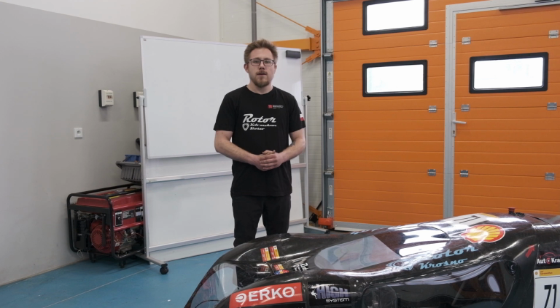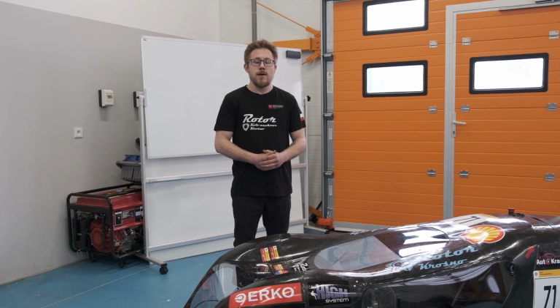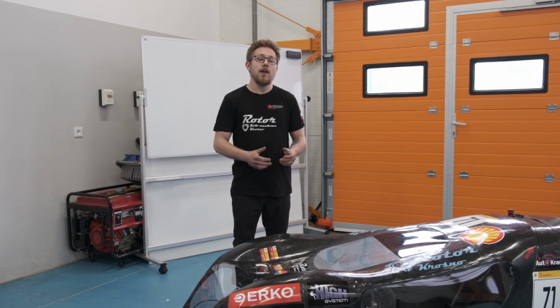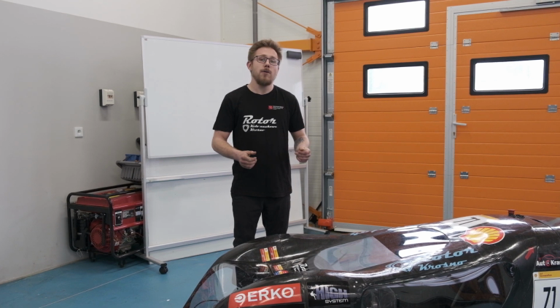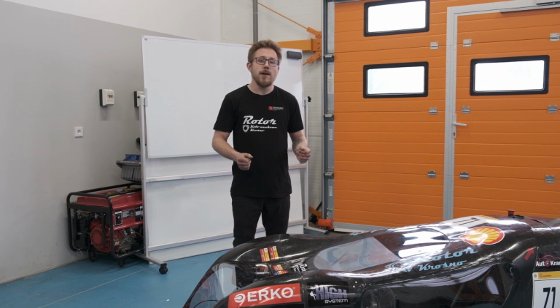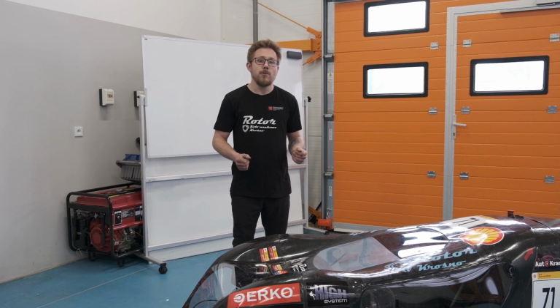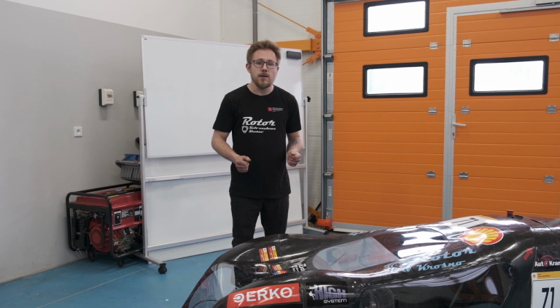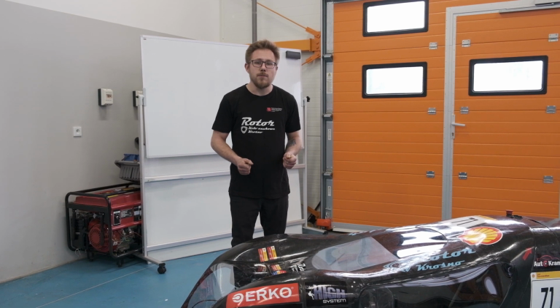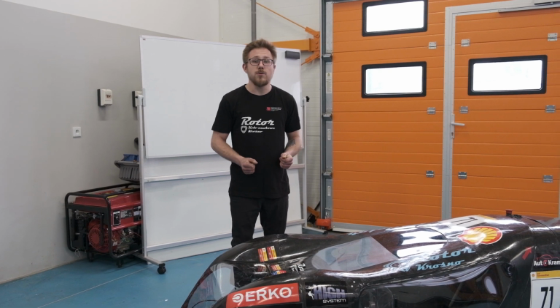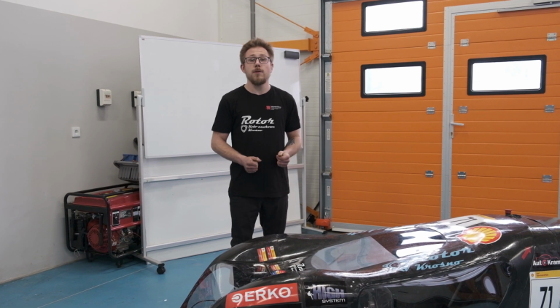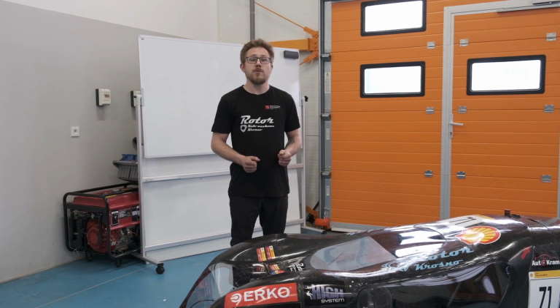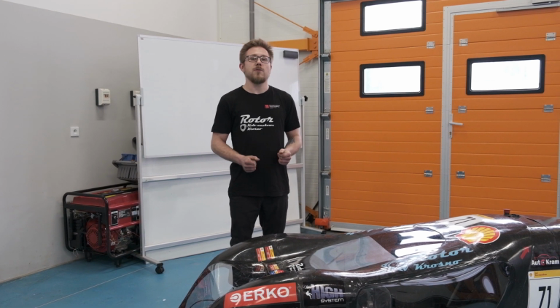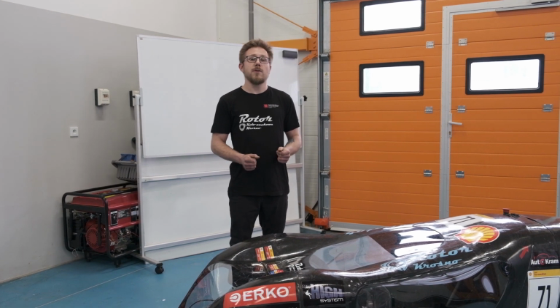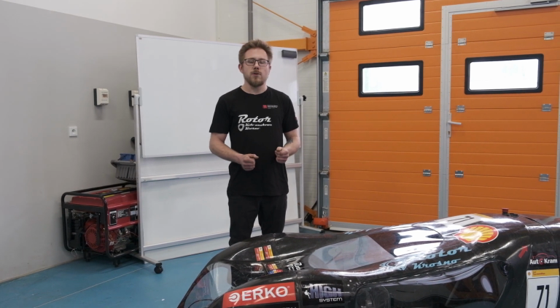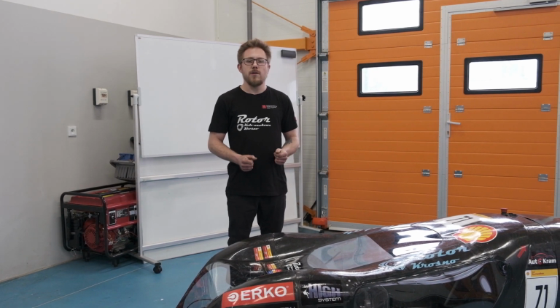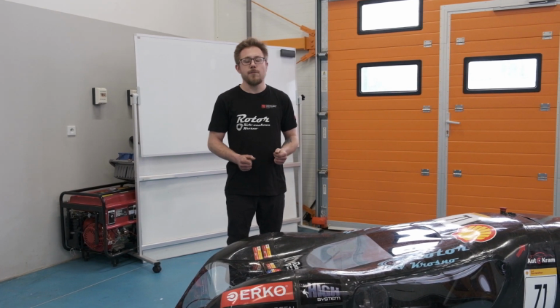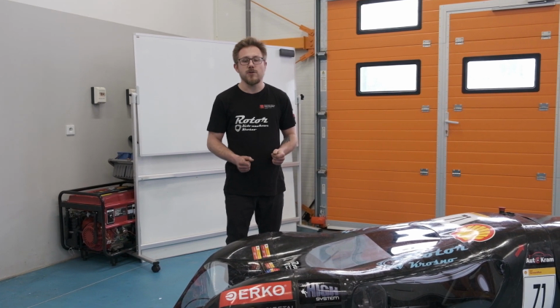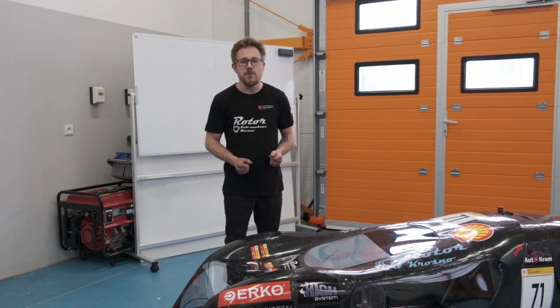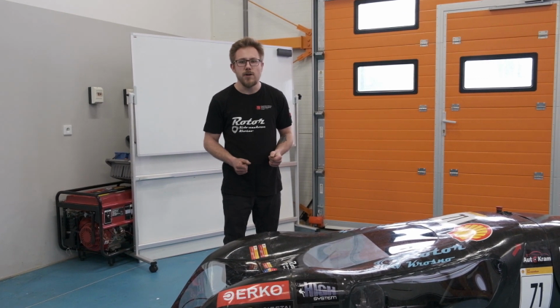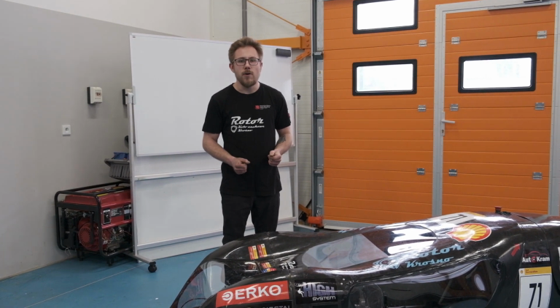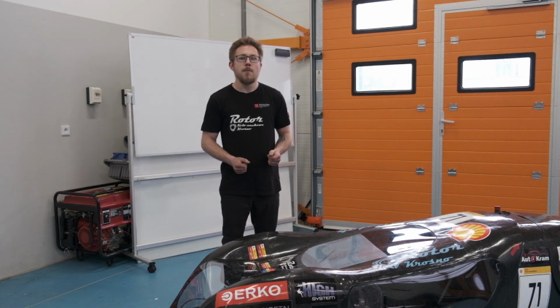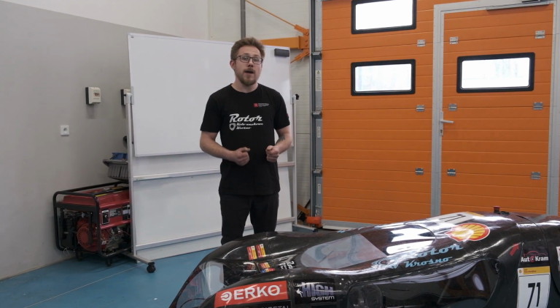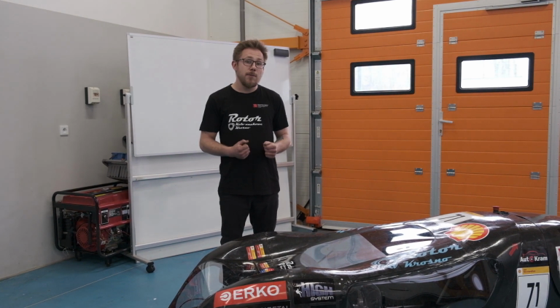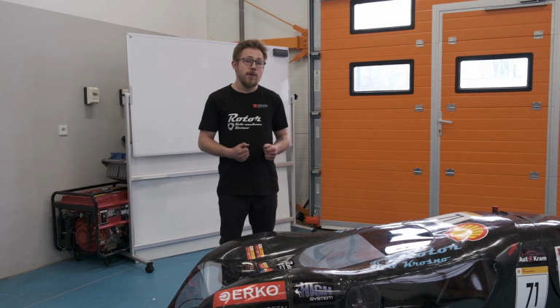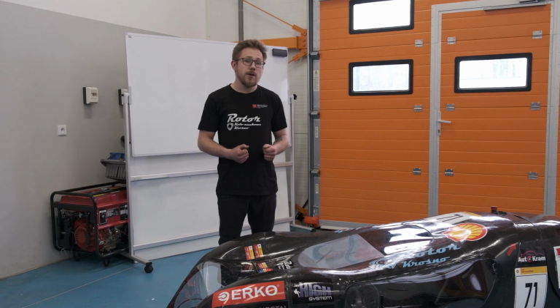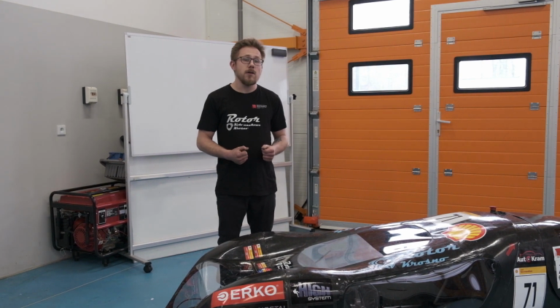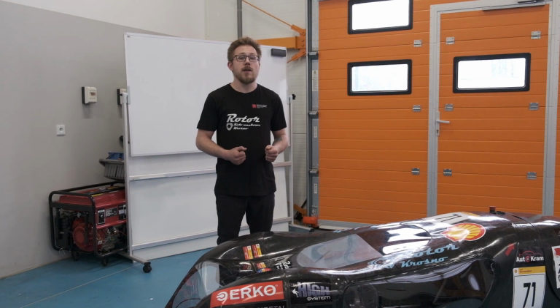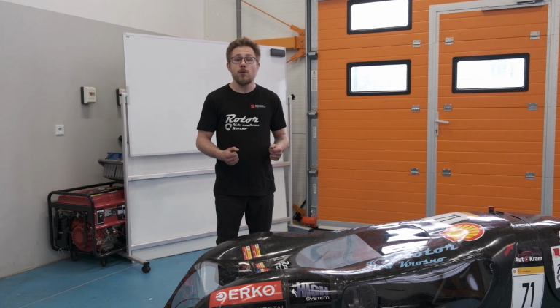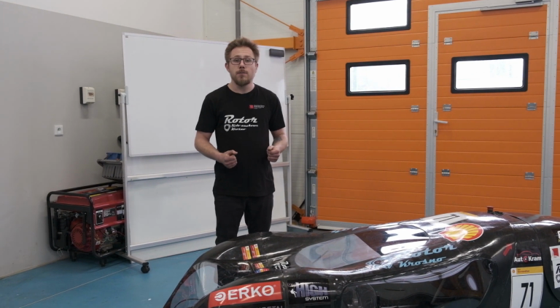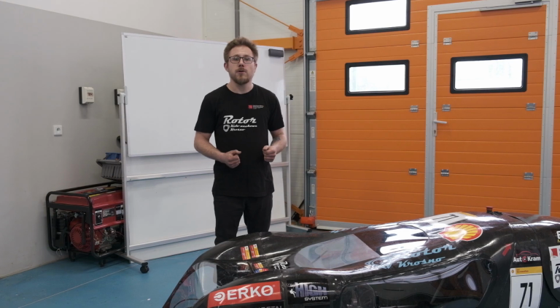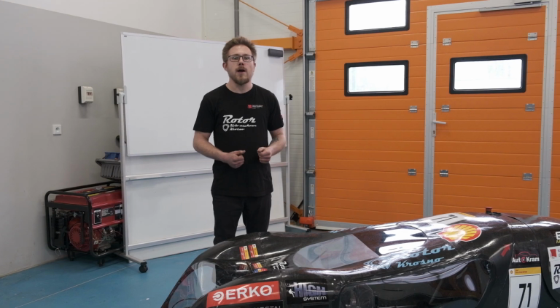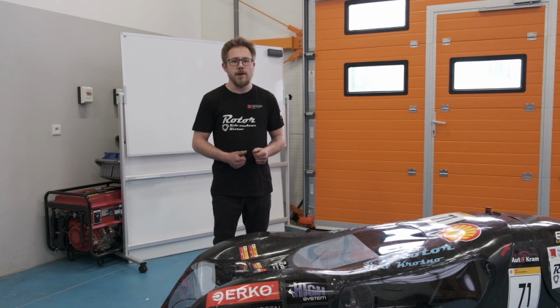Hello and welcome to TeamRouter's Virtual Inspection video. My name is Michael and I will be your guide.